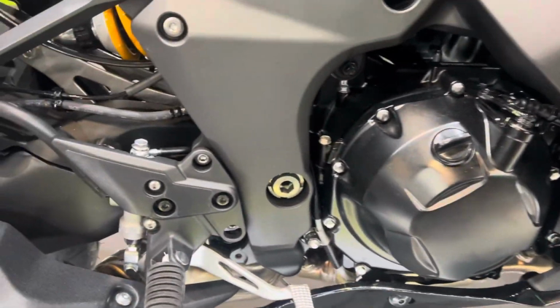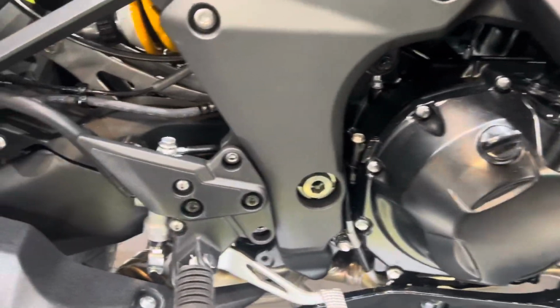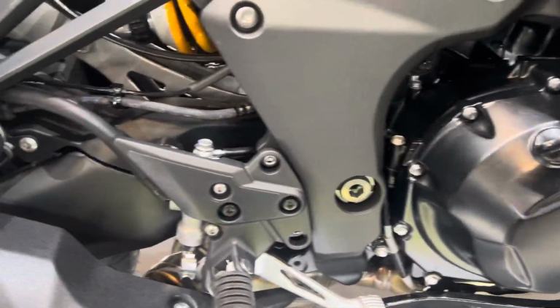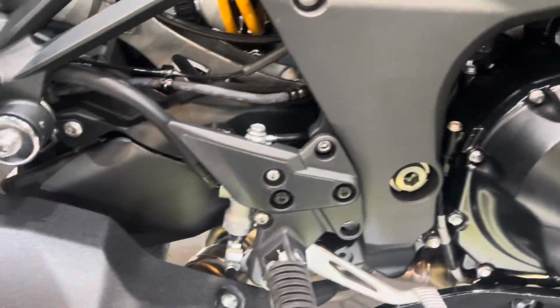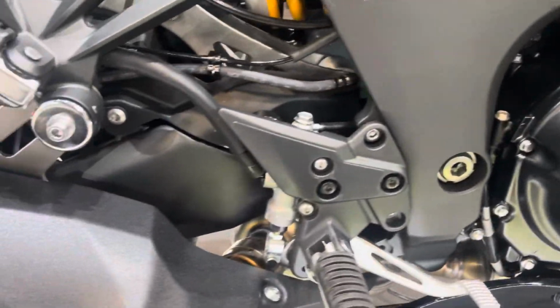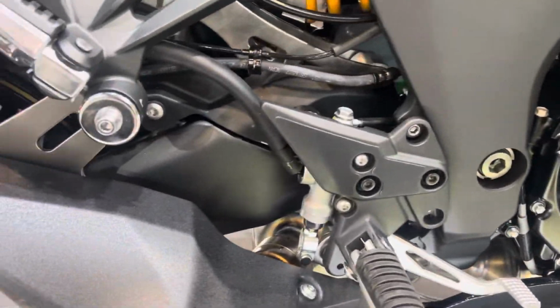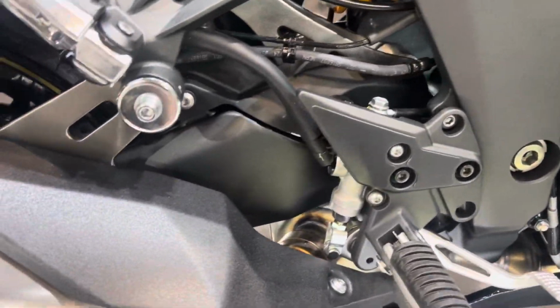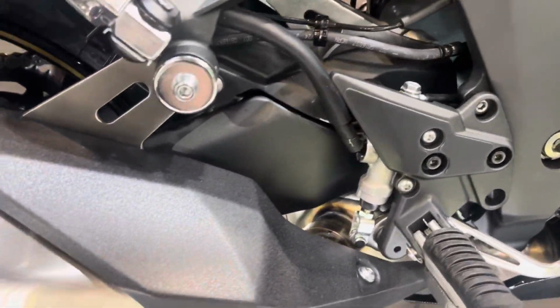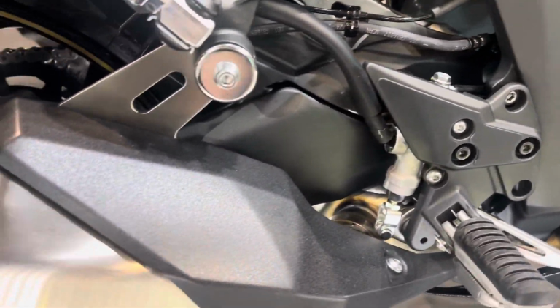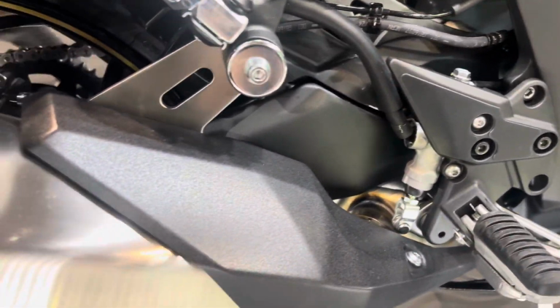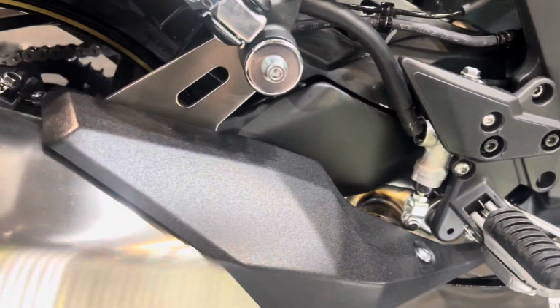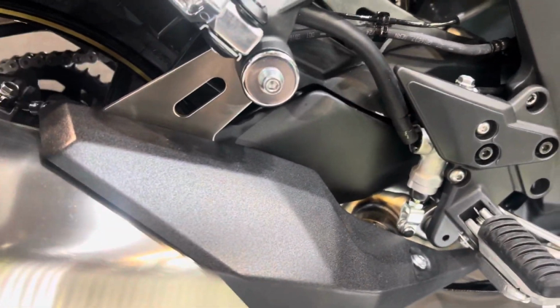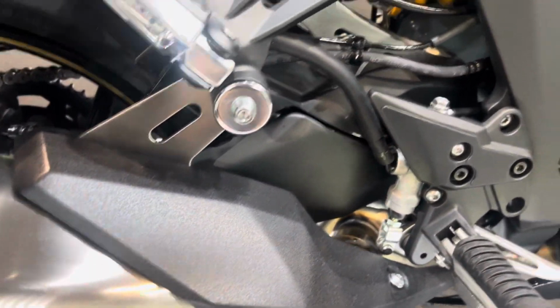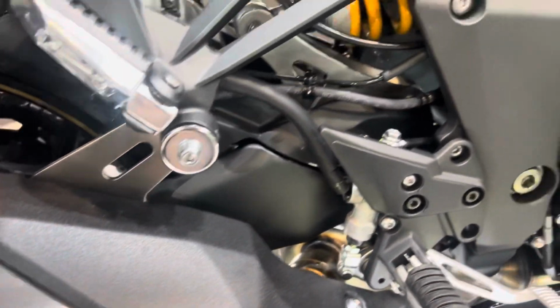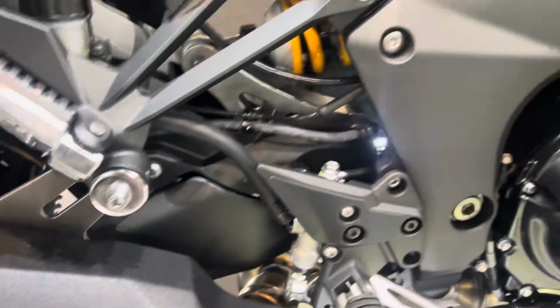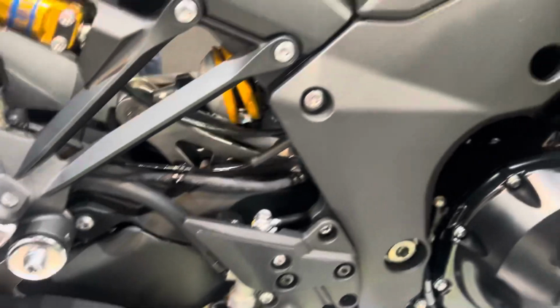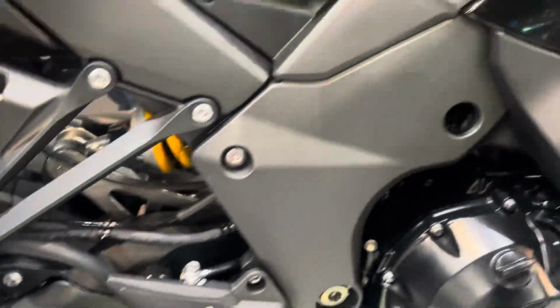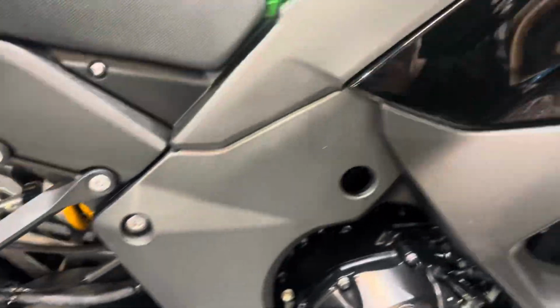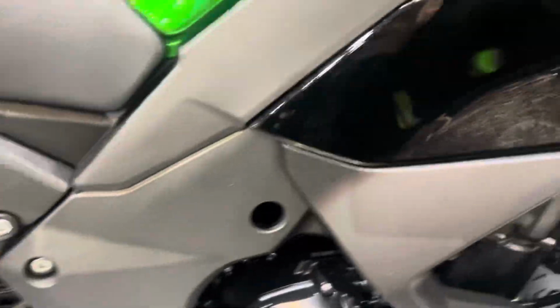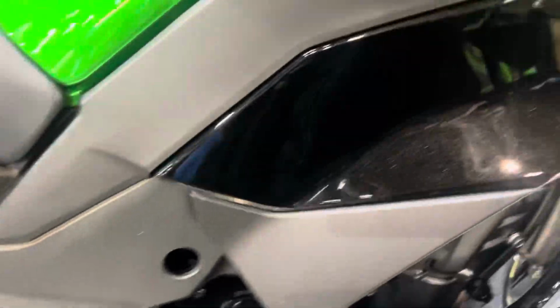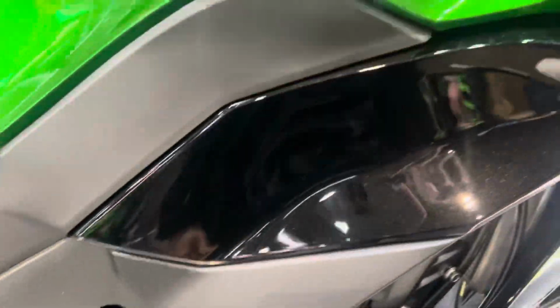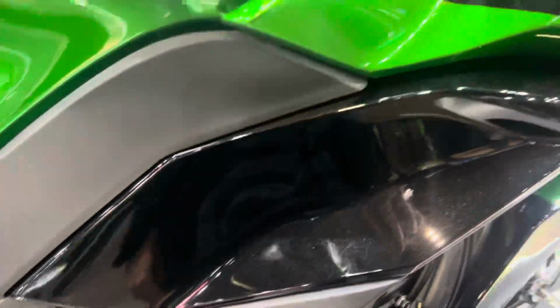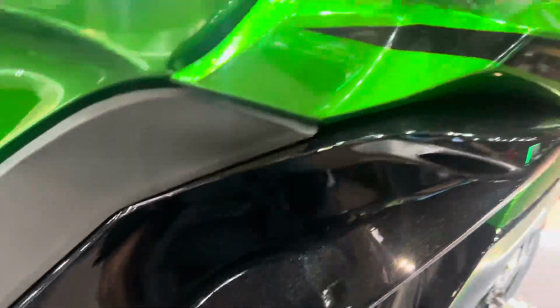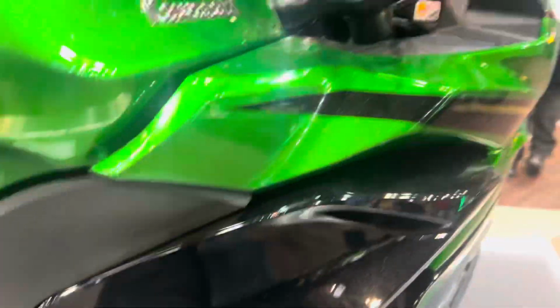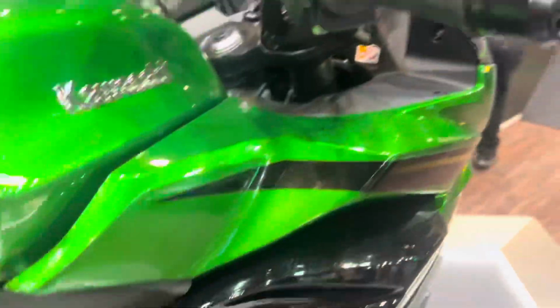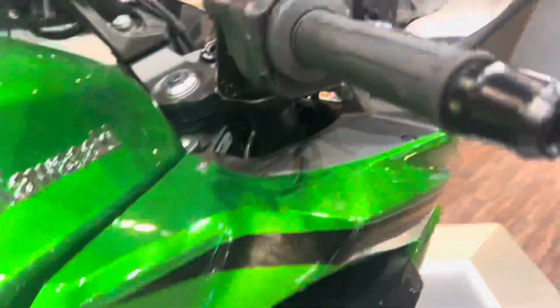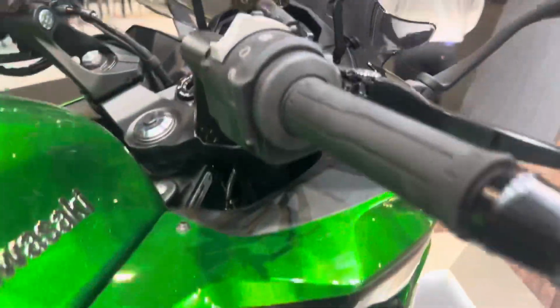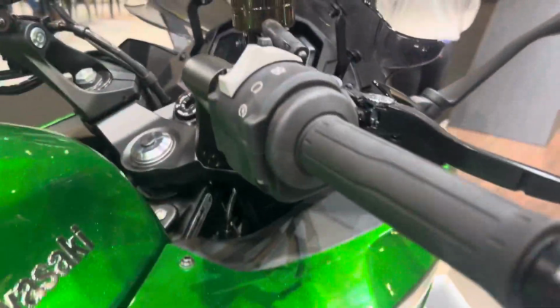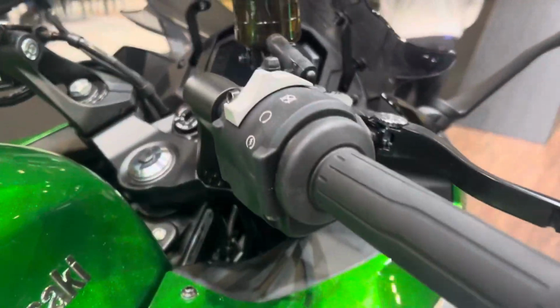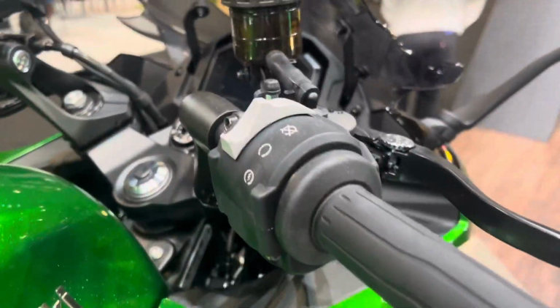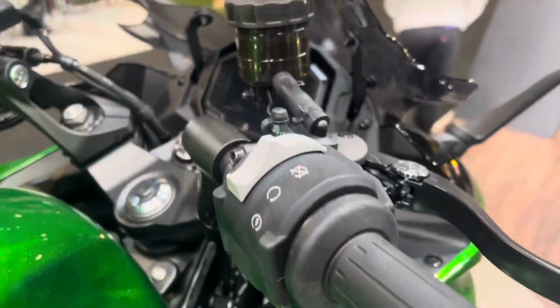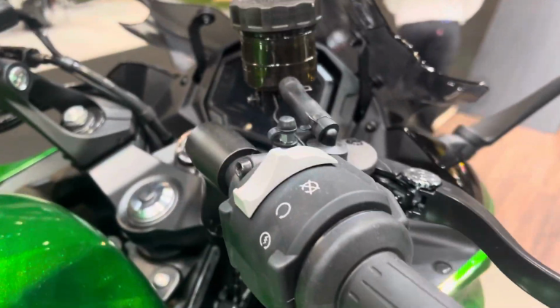Good looking swing arm, and a lot of good travel on the suspension.